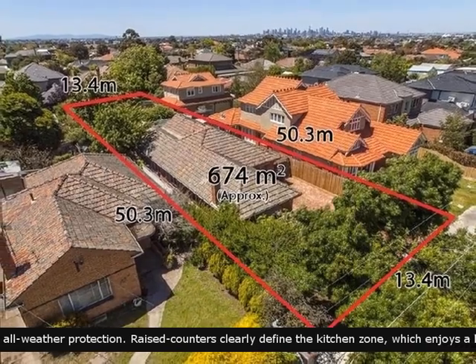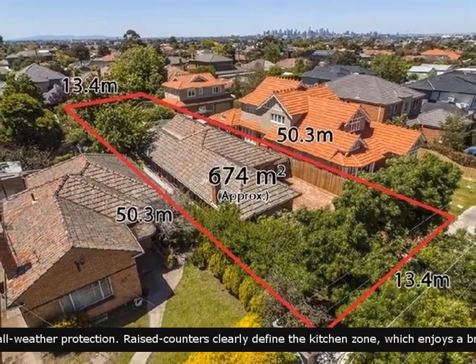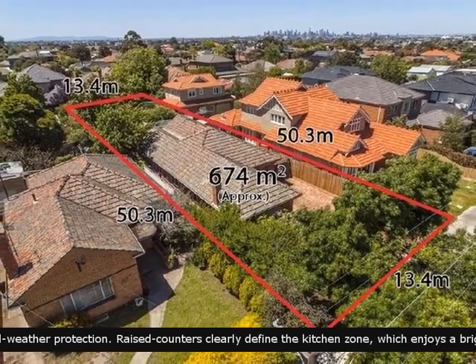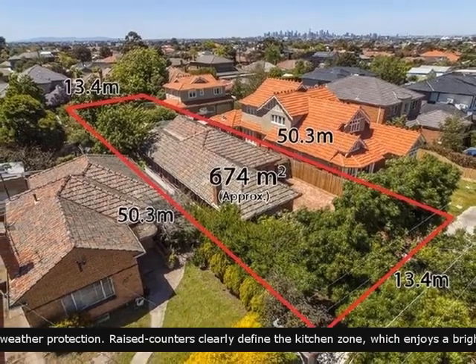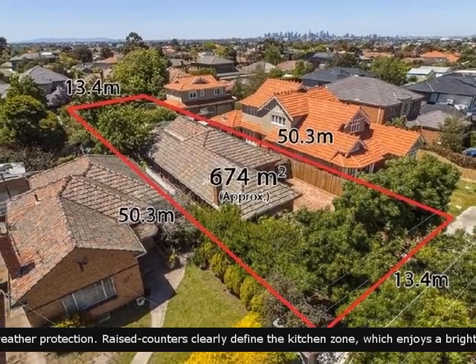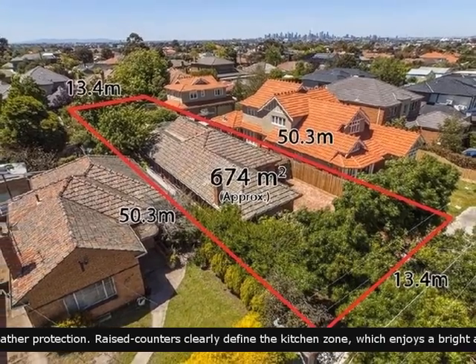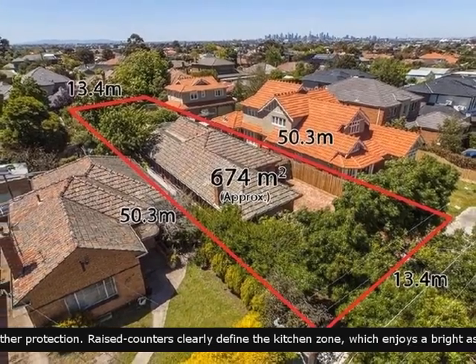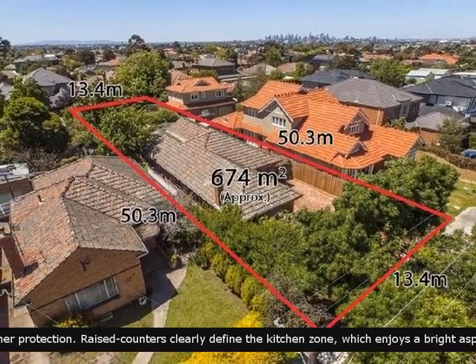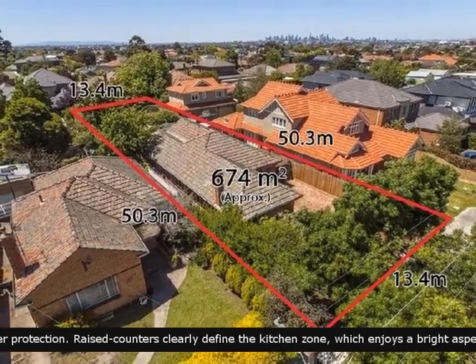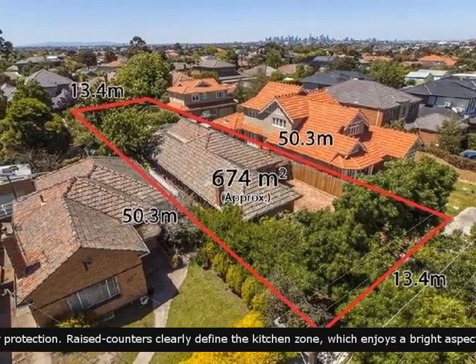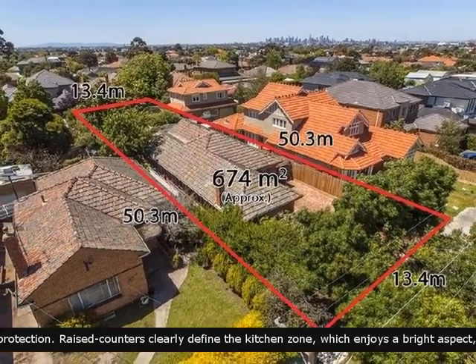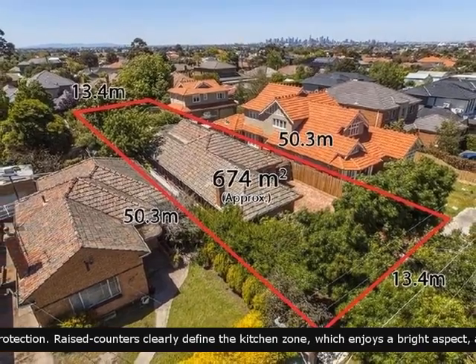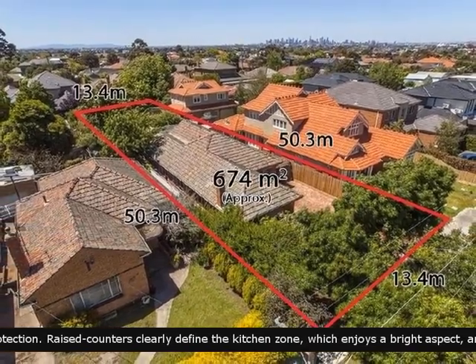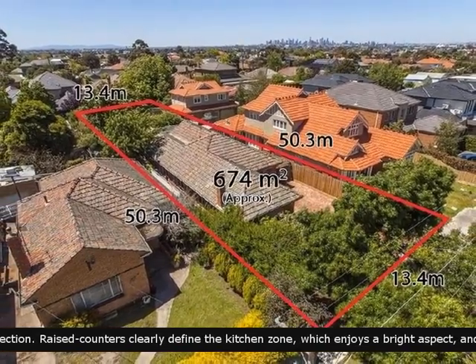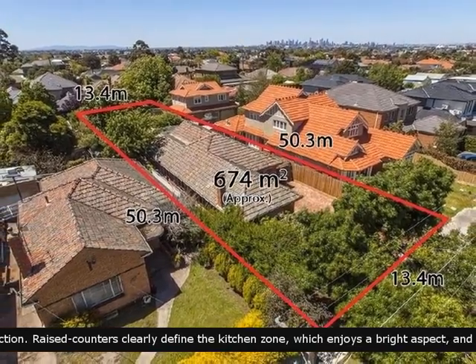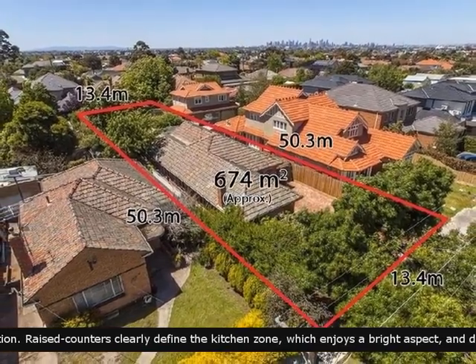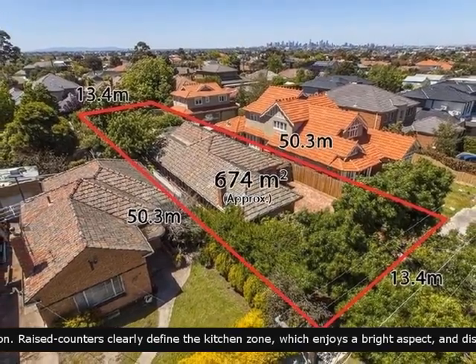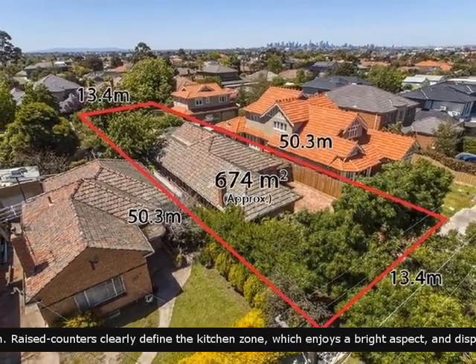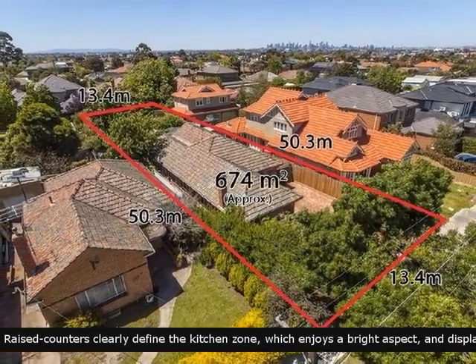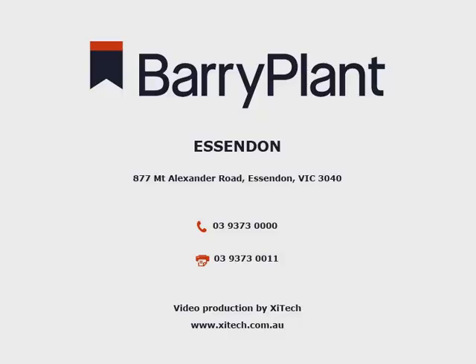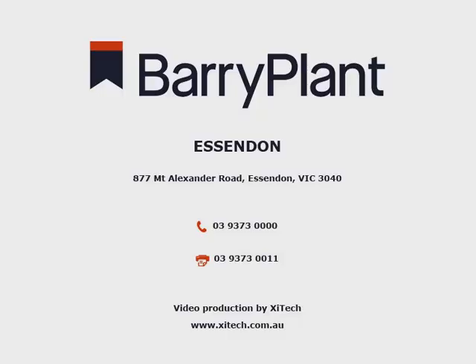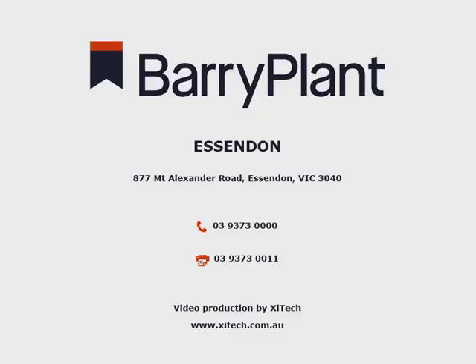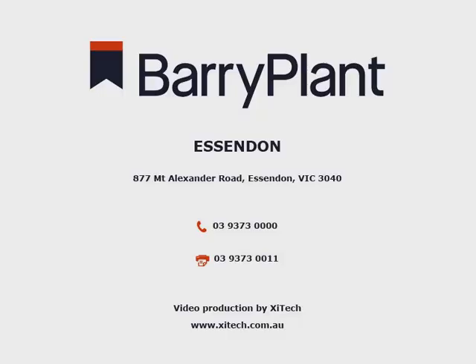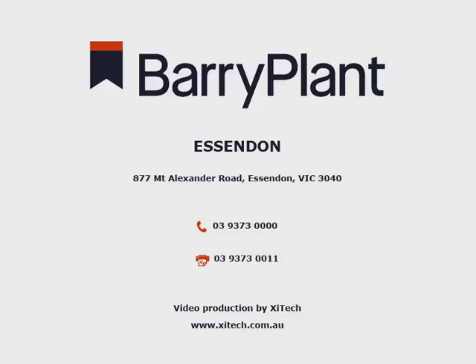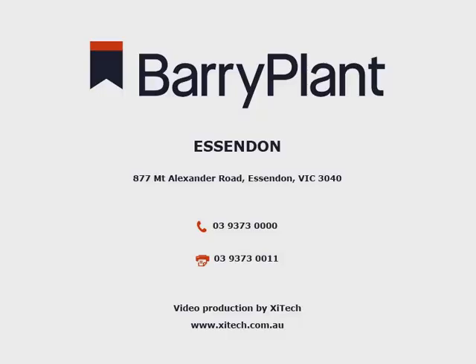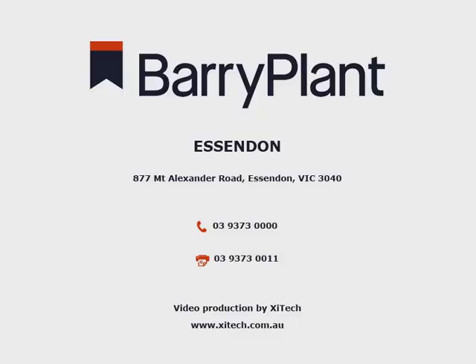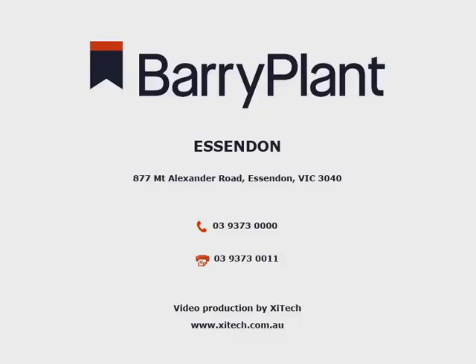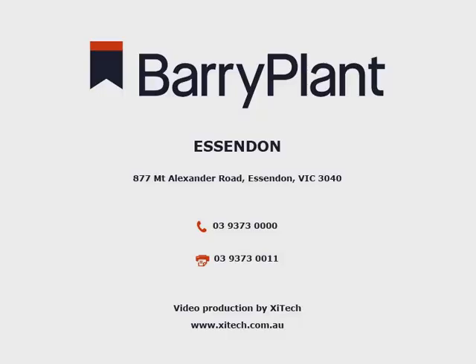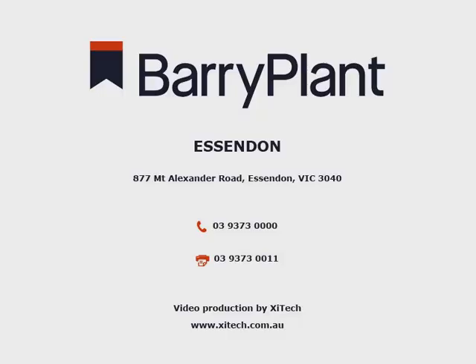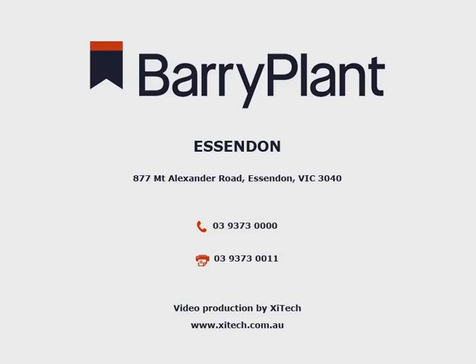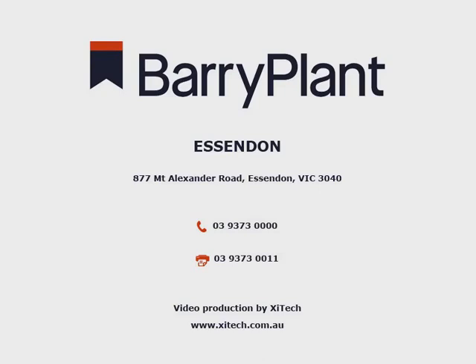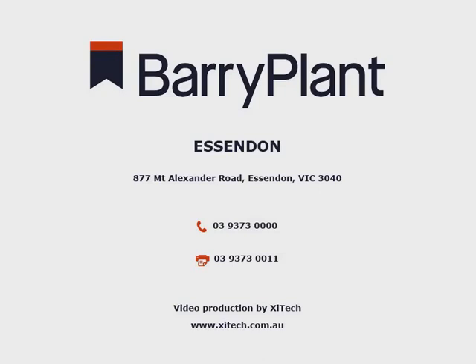This property is sure to meet all of your requirements. You don't want to miss this one.